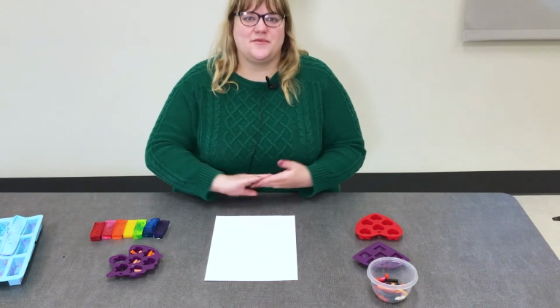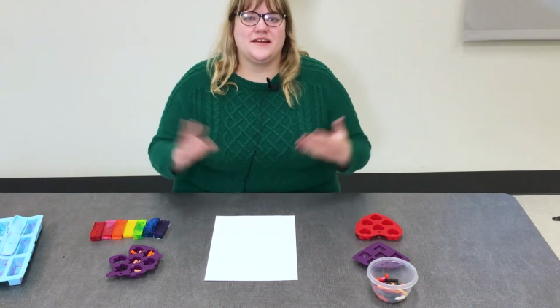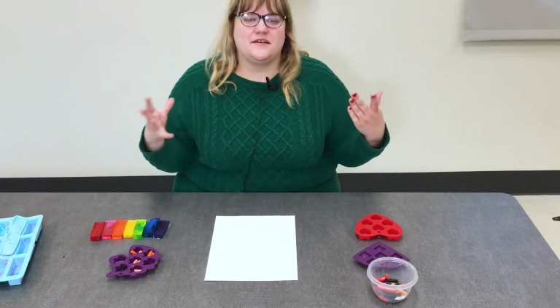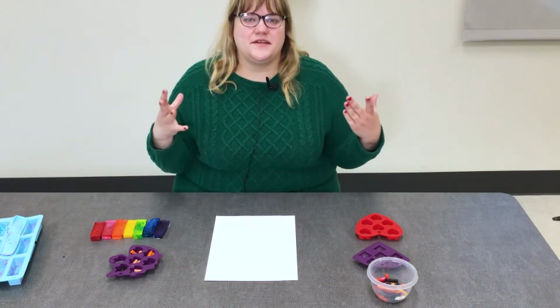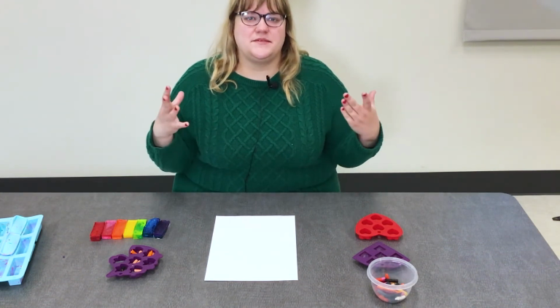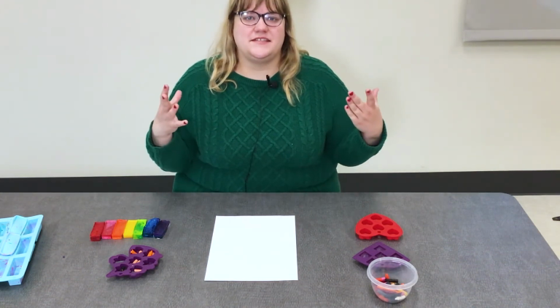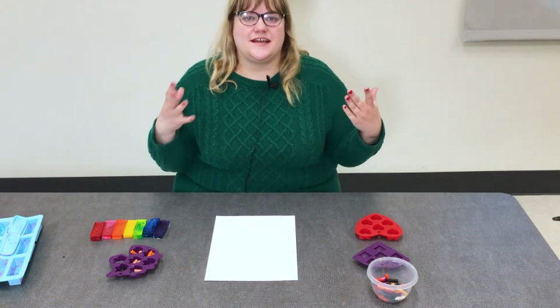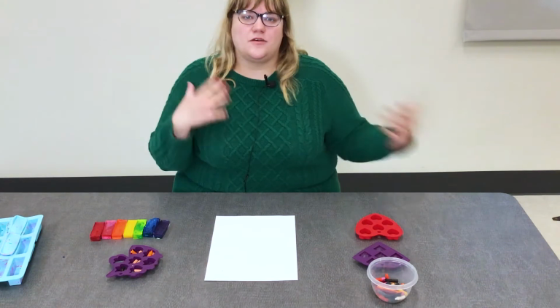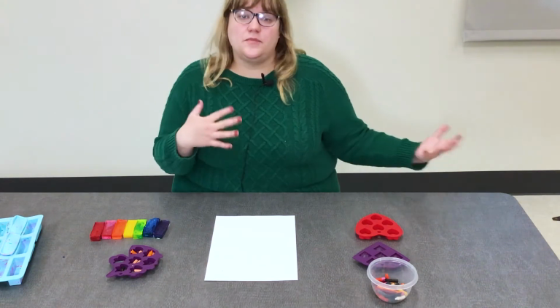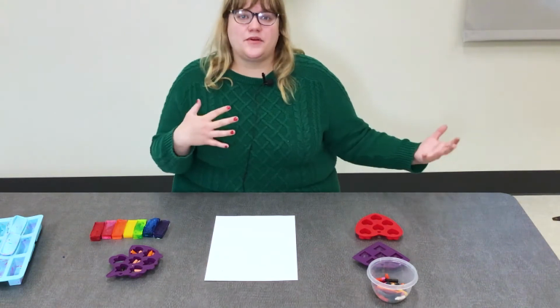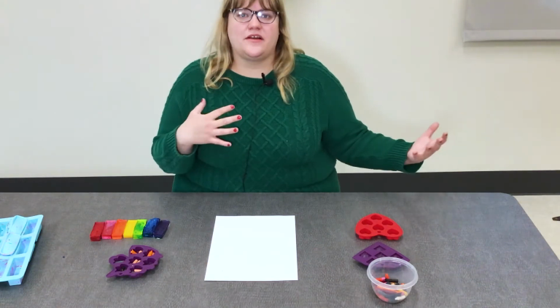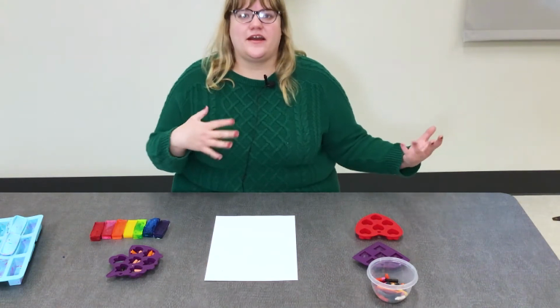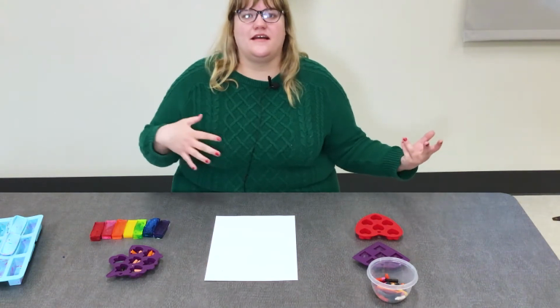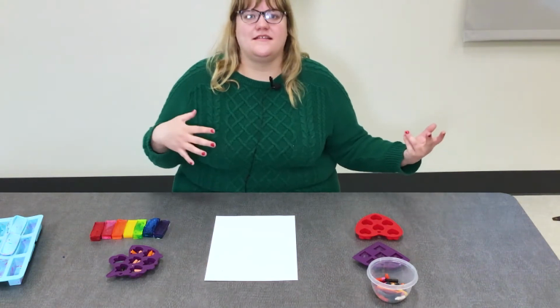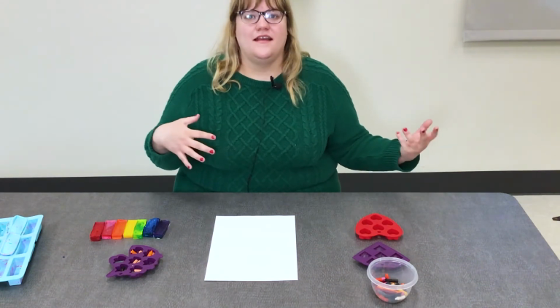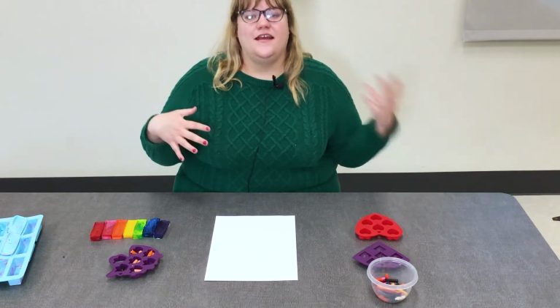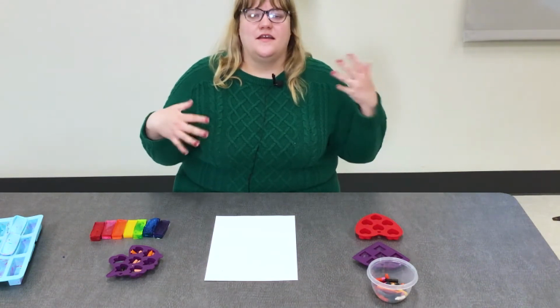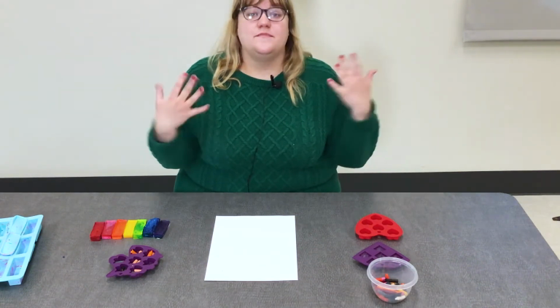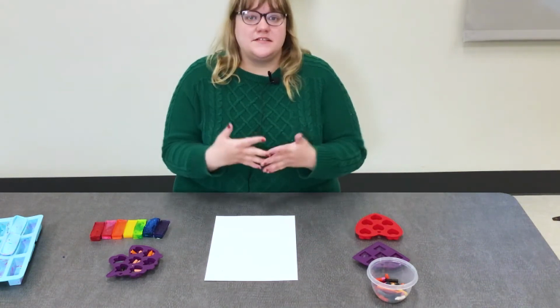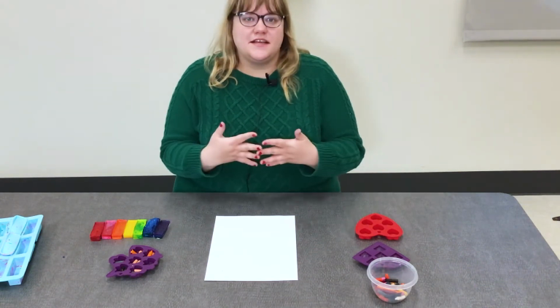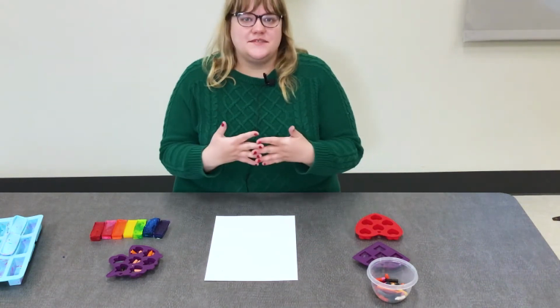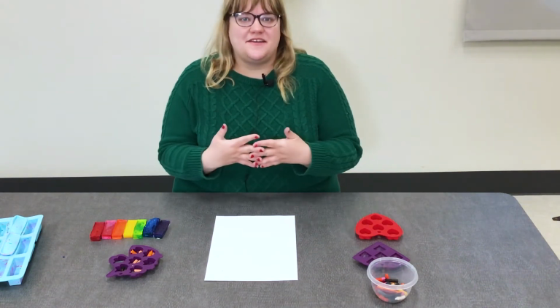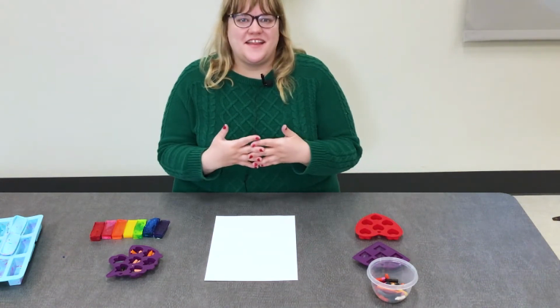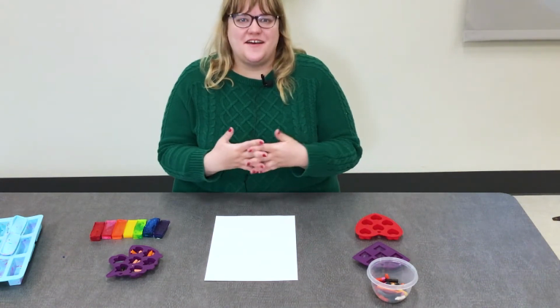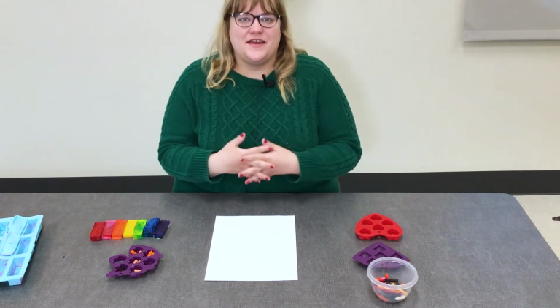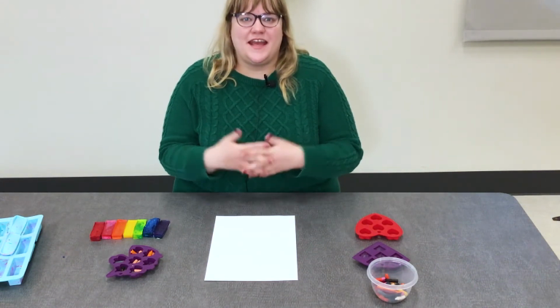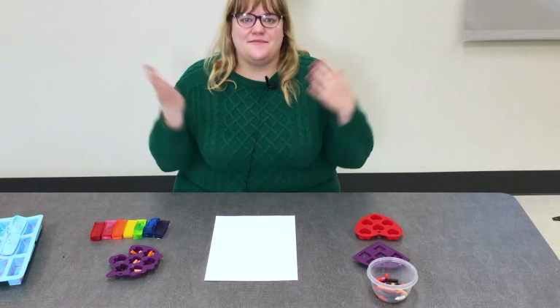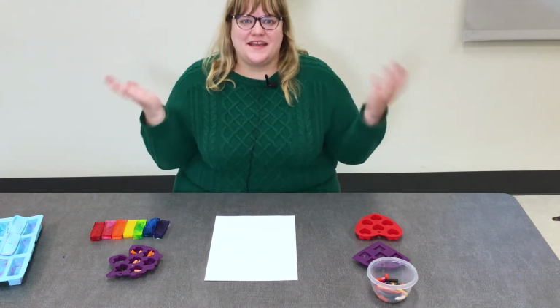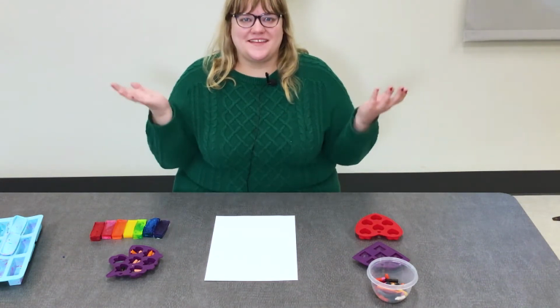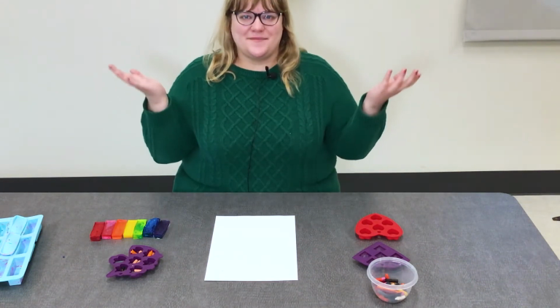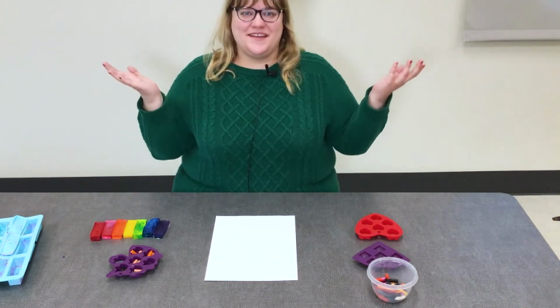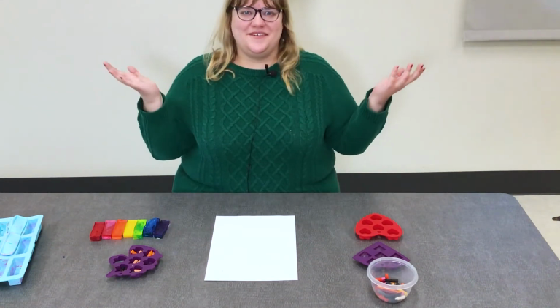We are going to be taking our old broken crayons, melting them down in the oven, and making something new.